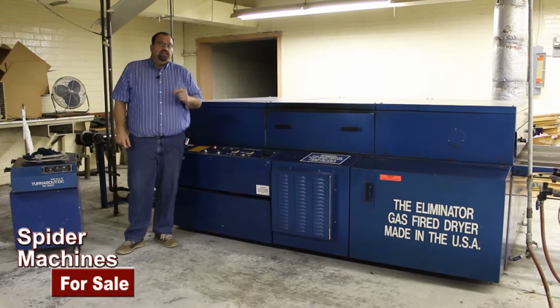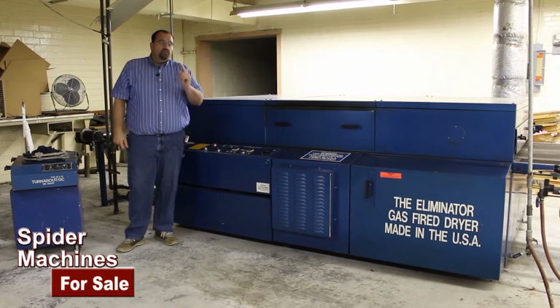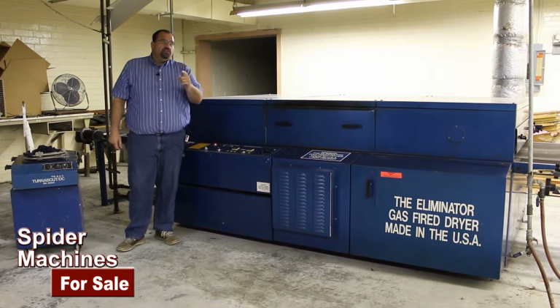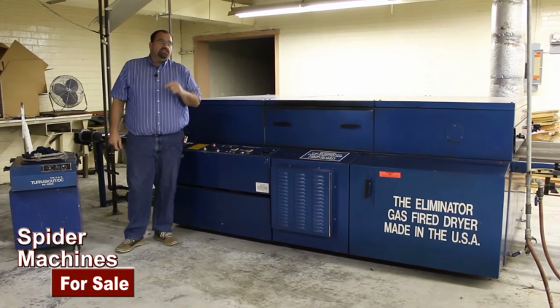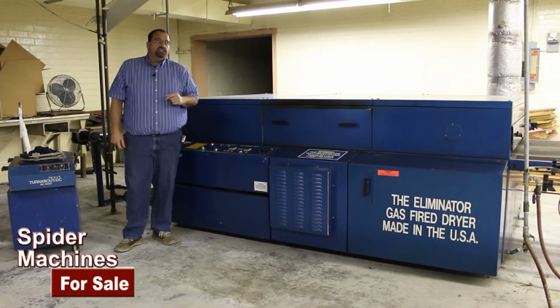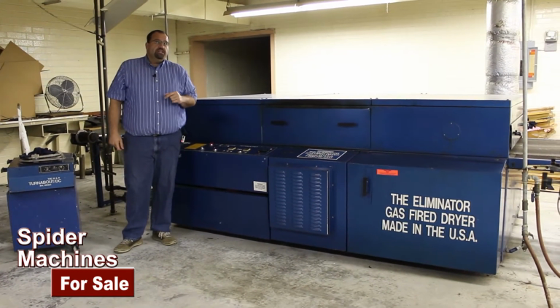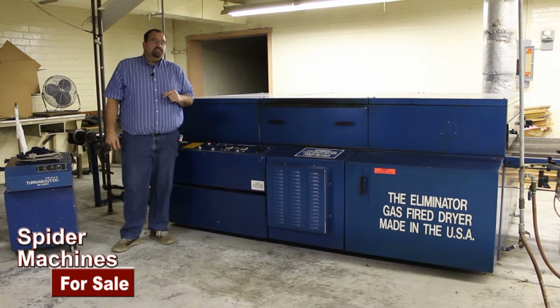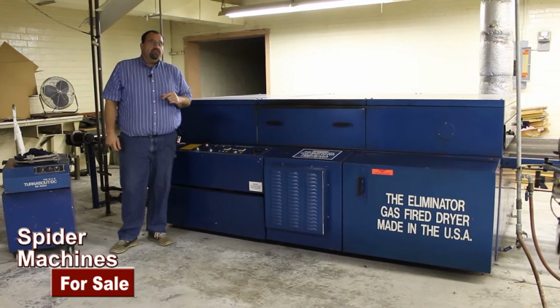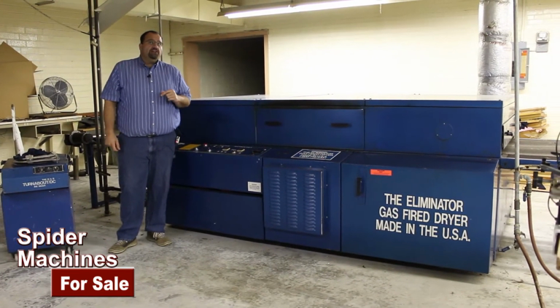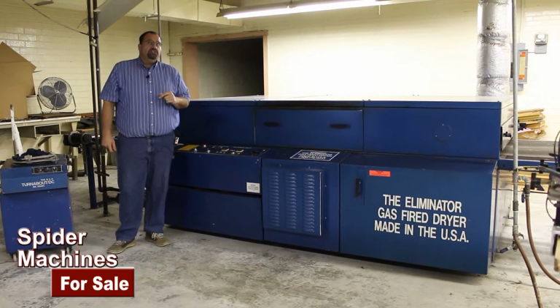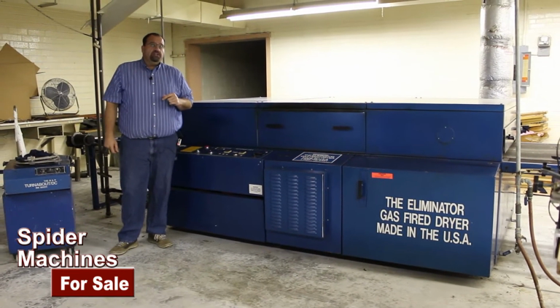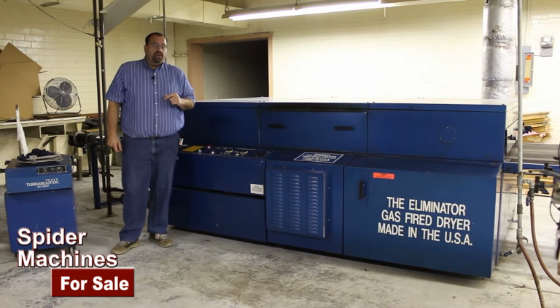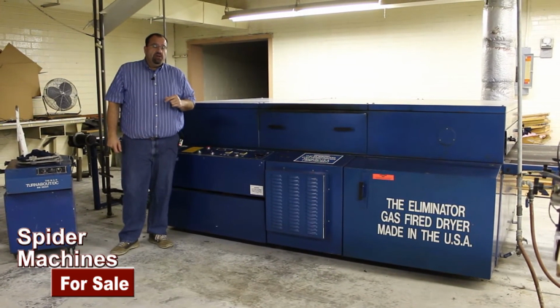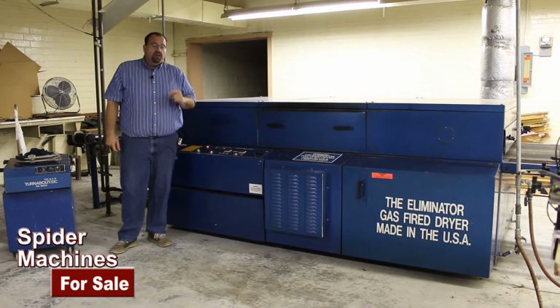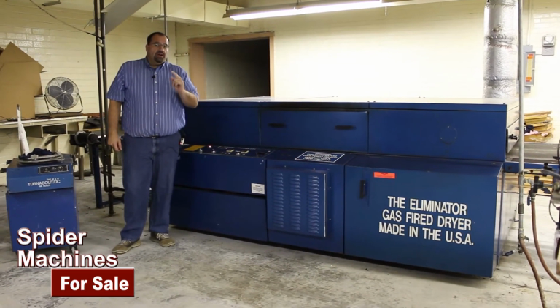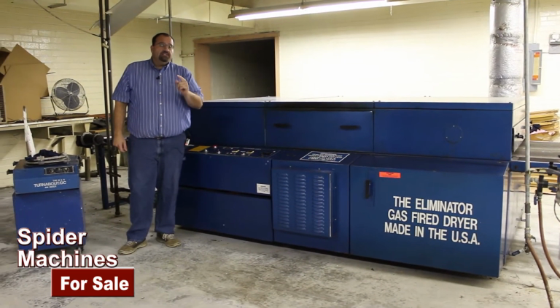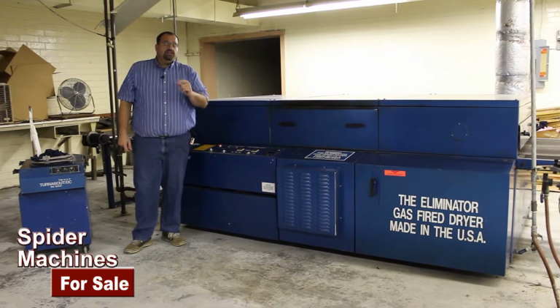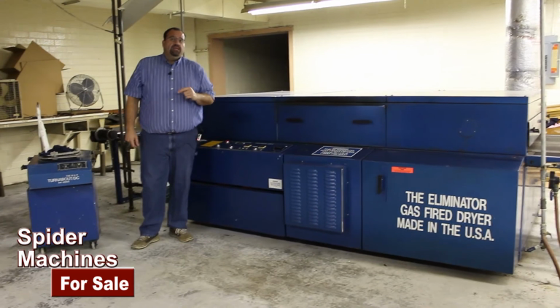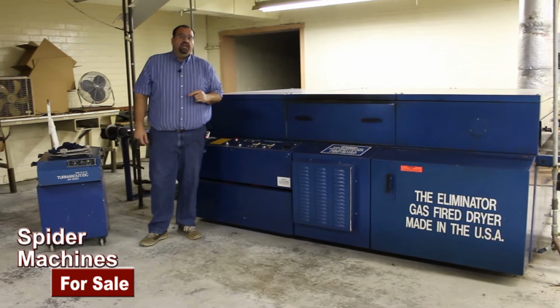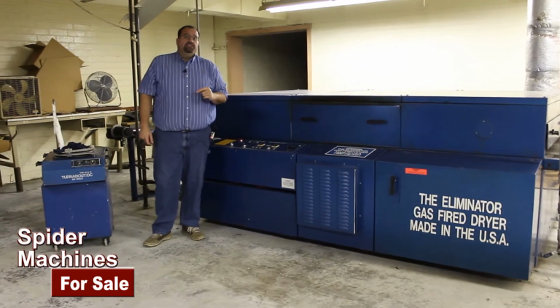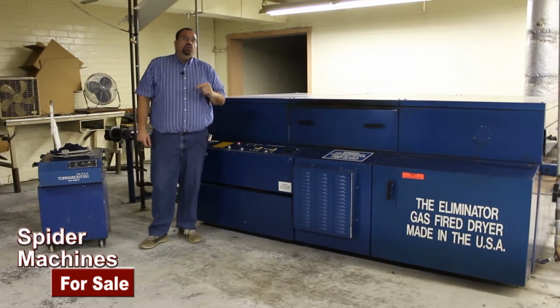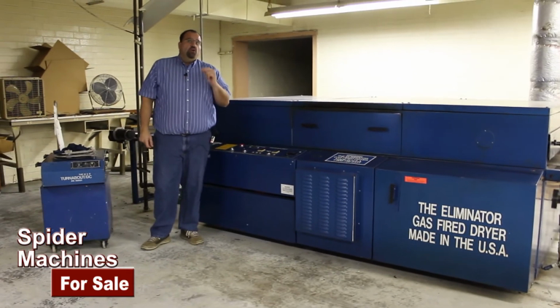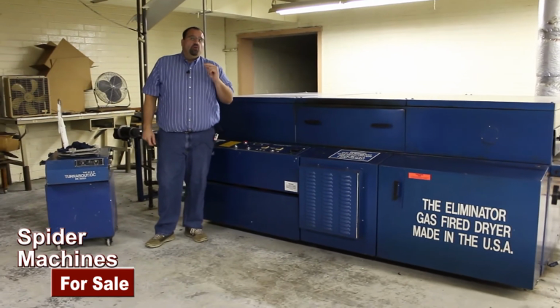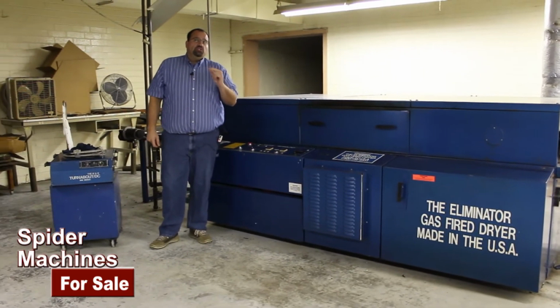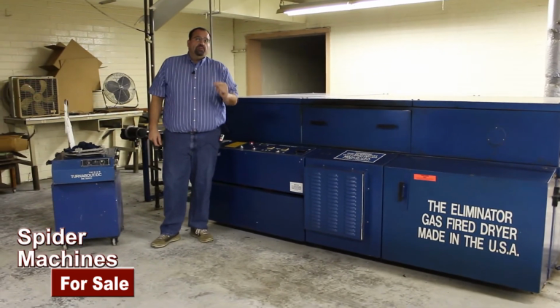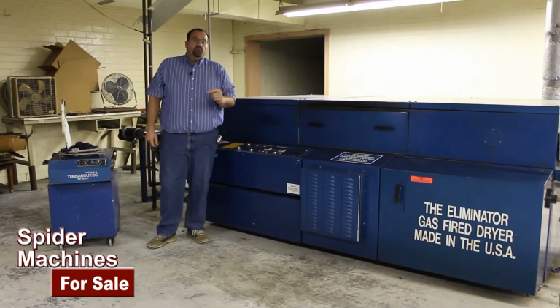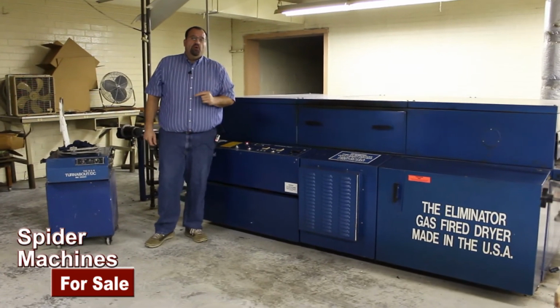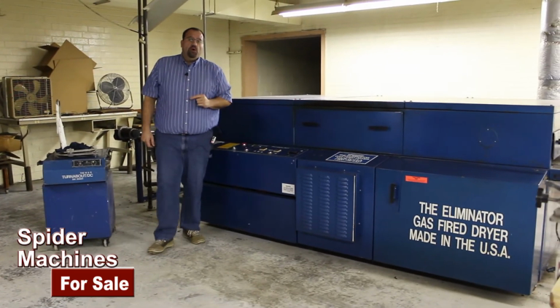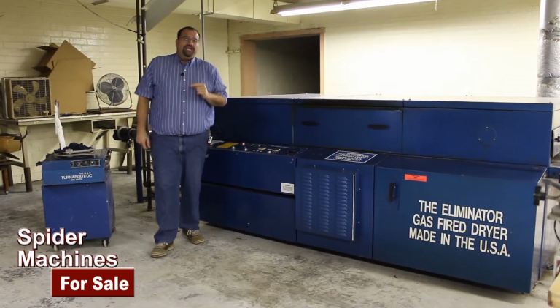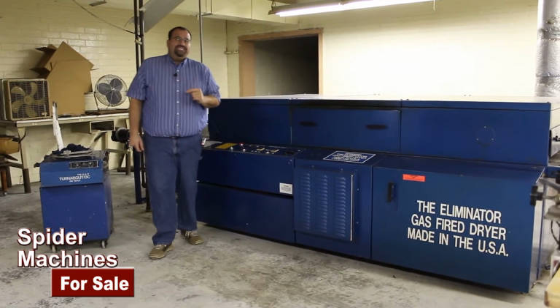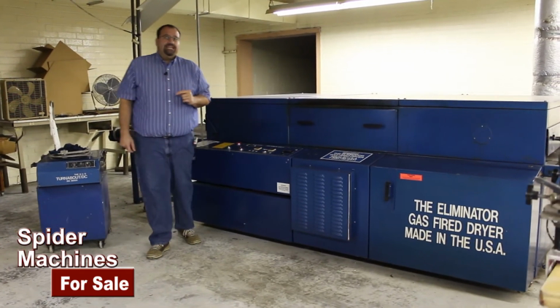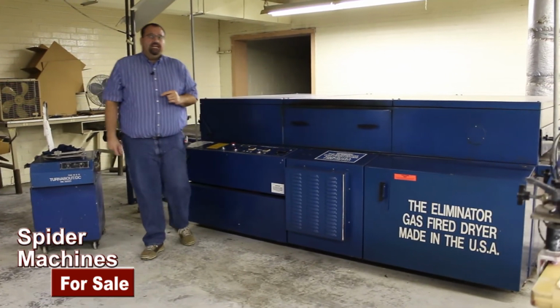If you're interested in any of this, the factory shut down — contact me. It's spiderpromo.com.